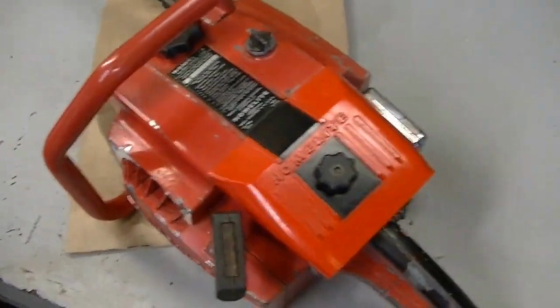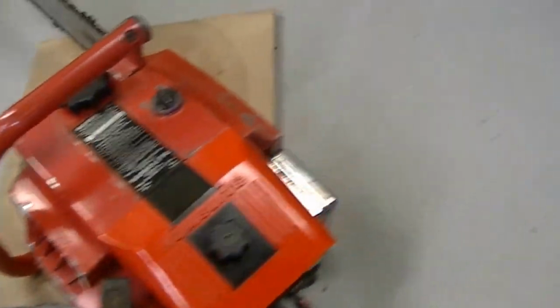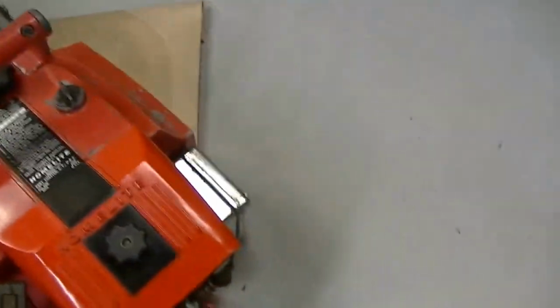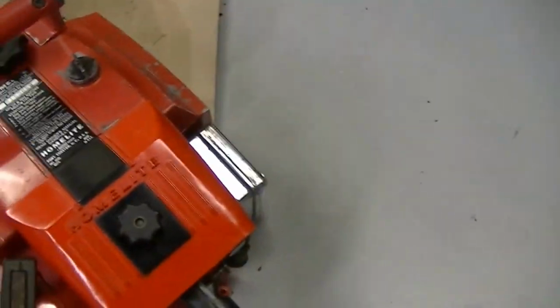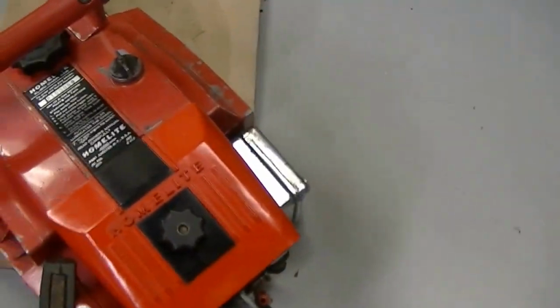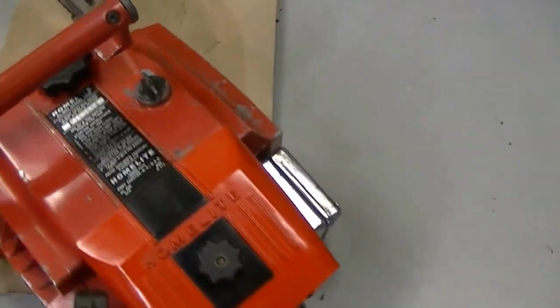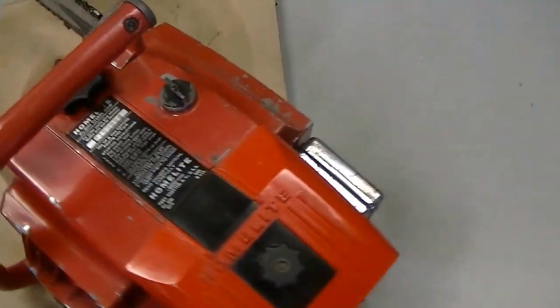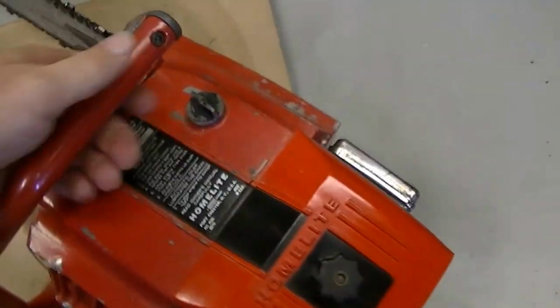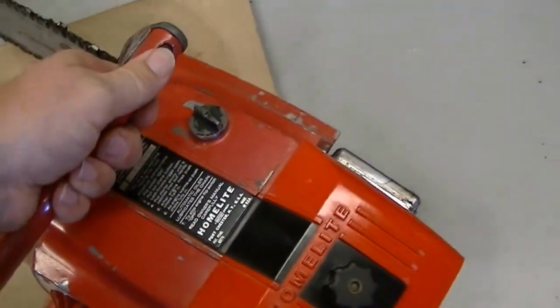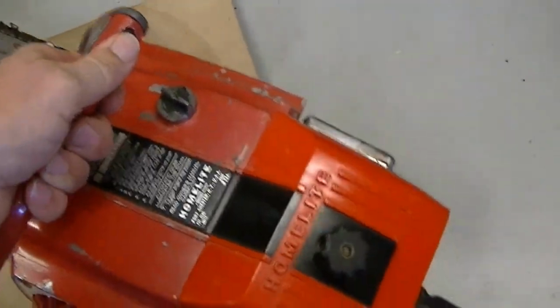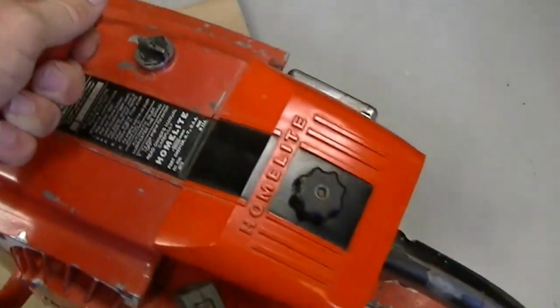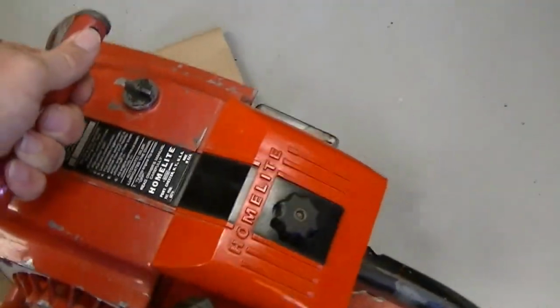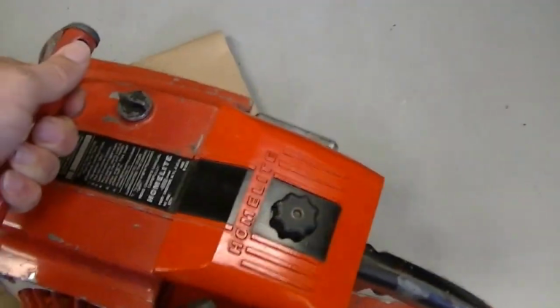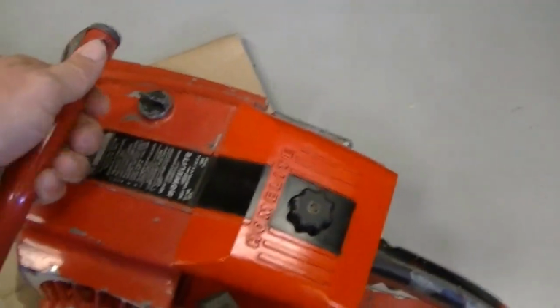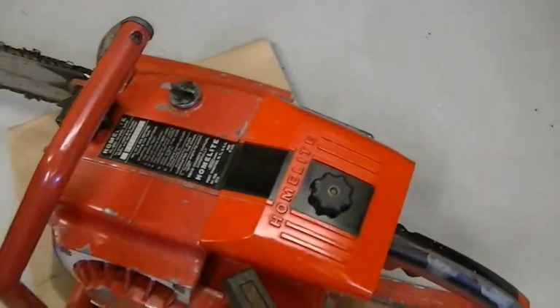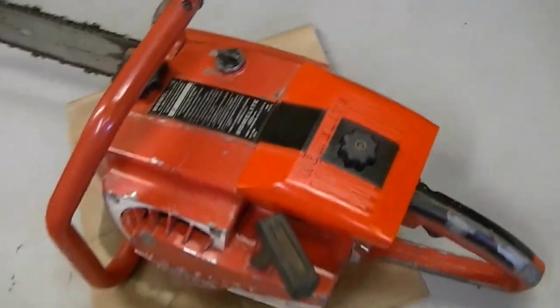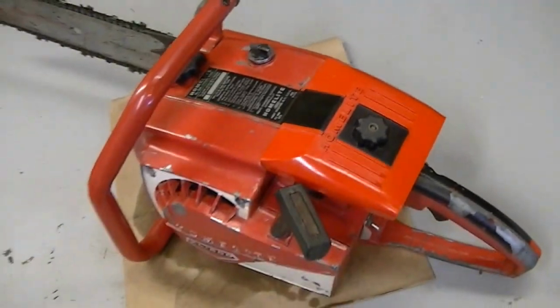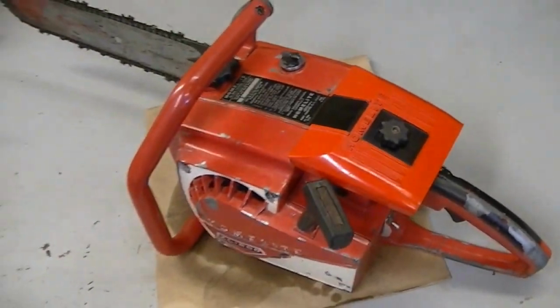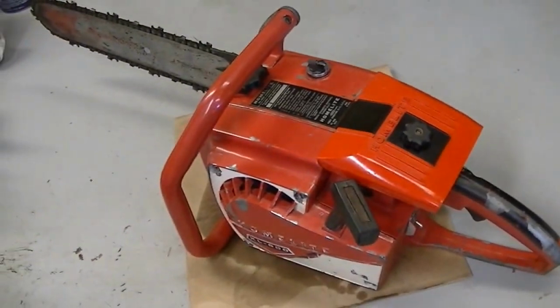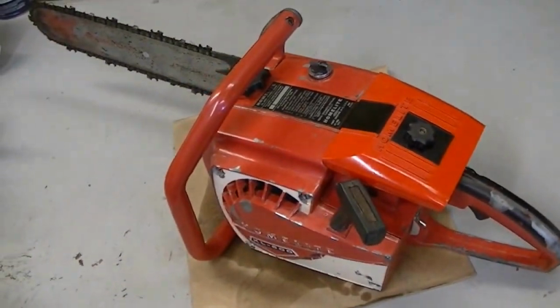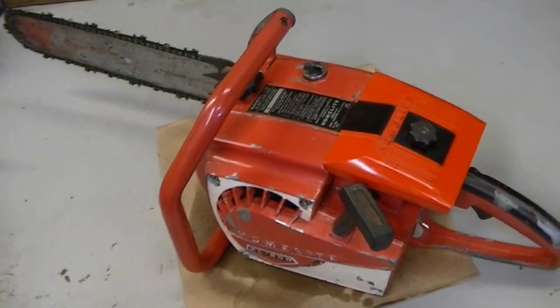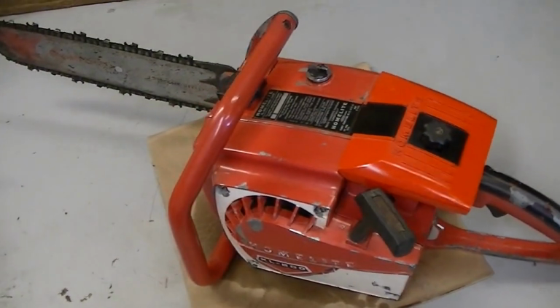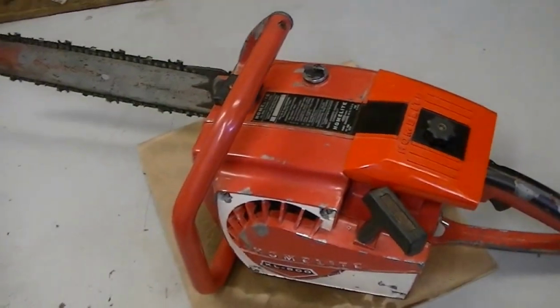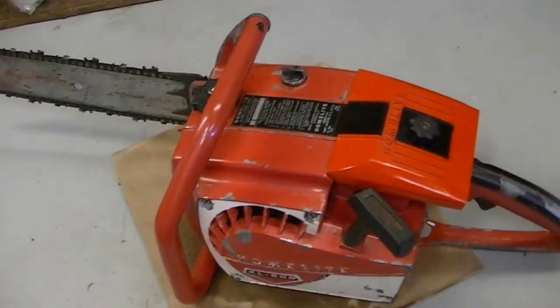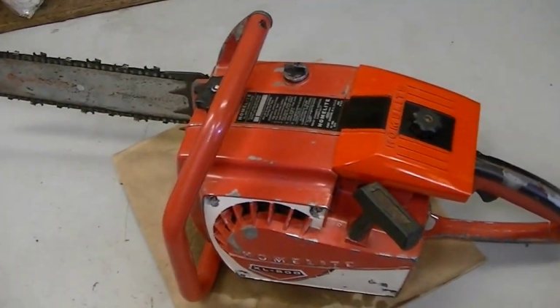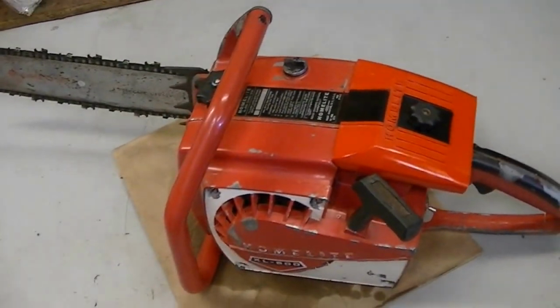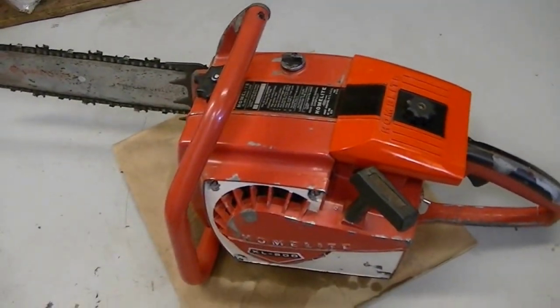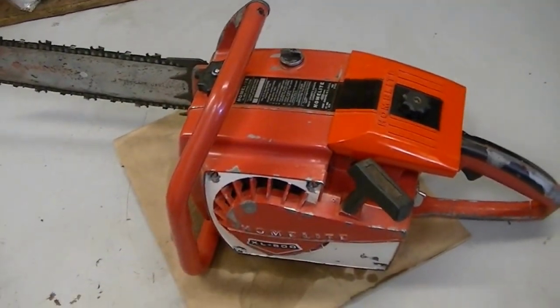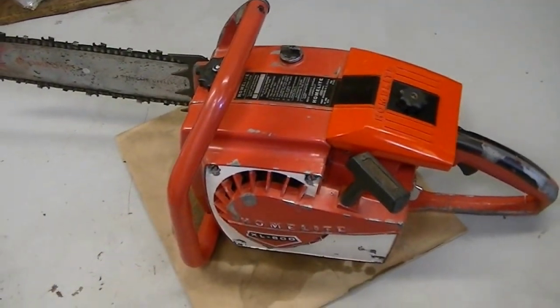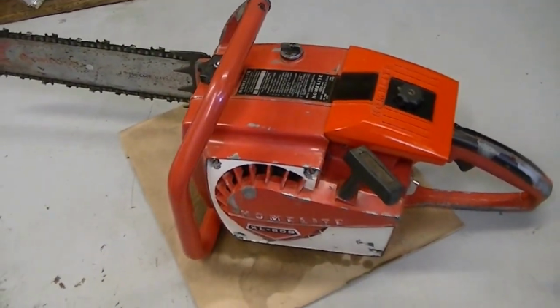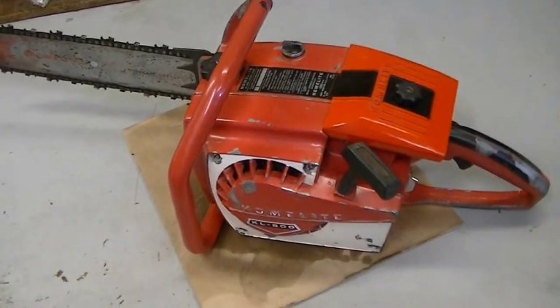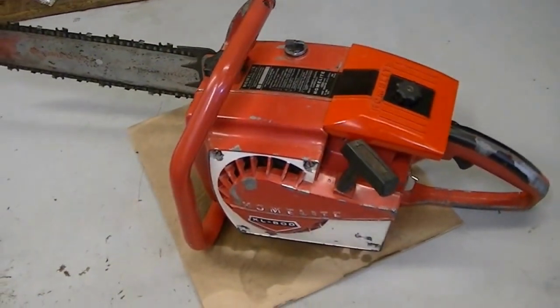Hi everybody, welcome to Leon's Chainsaw Parts and Repair. This is video number two focusing on the XL800.